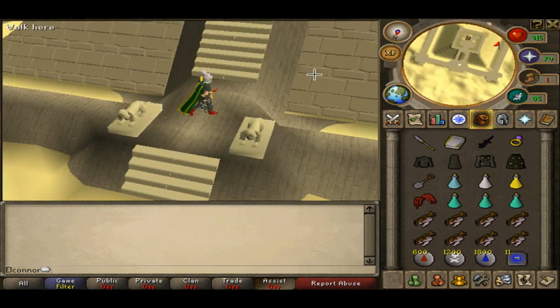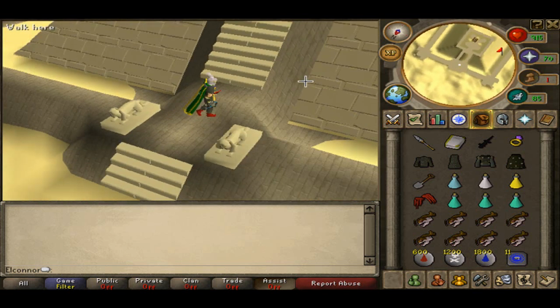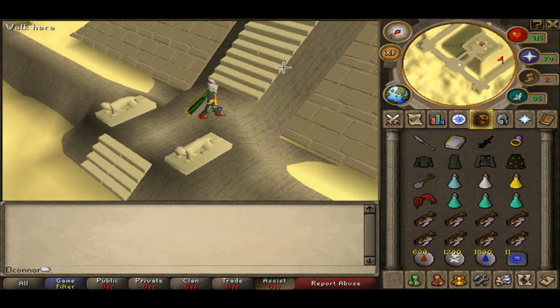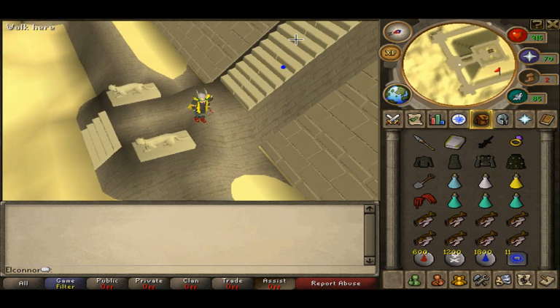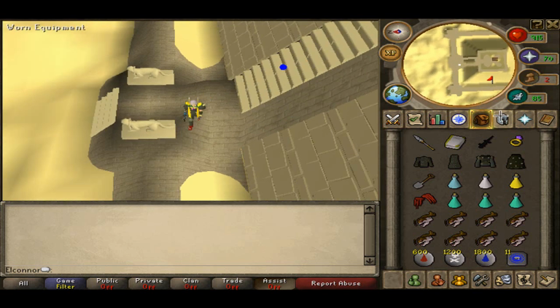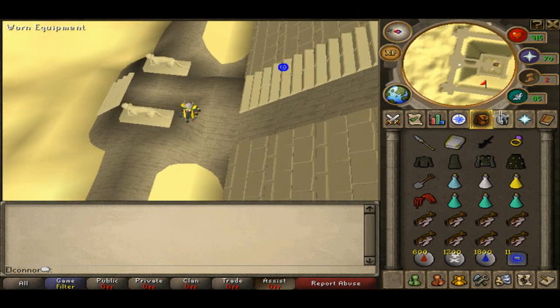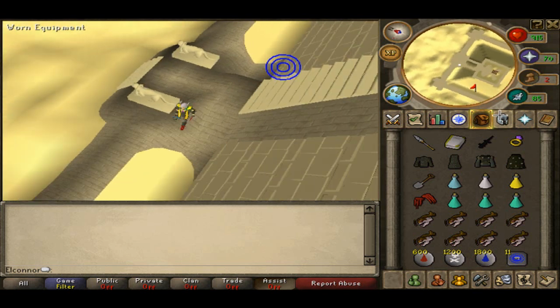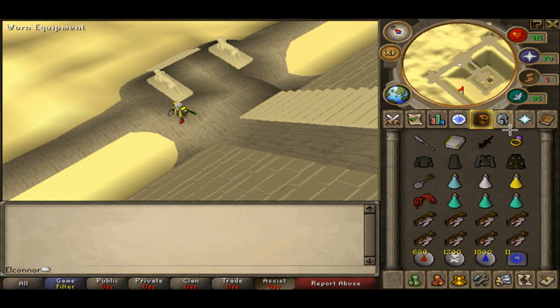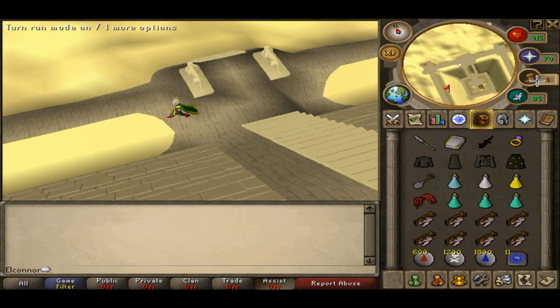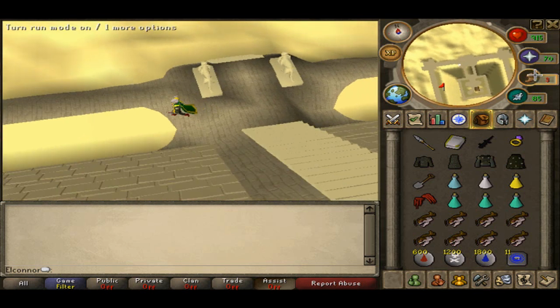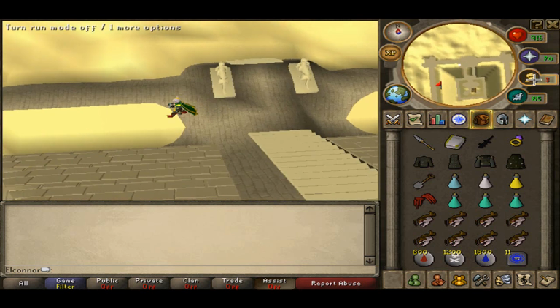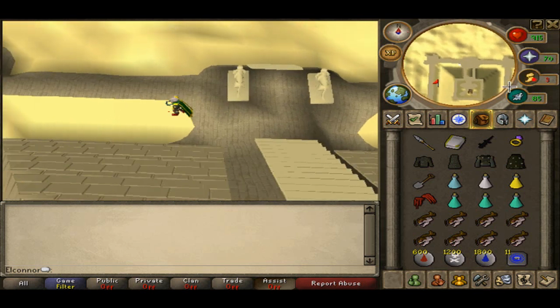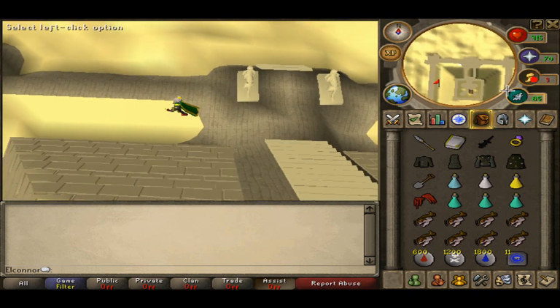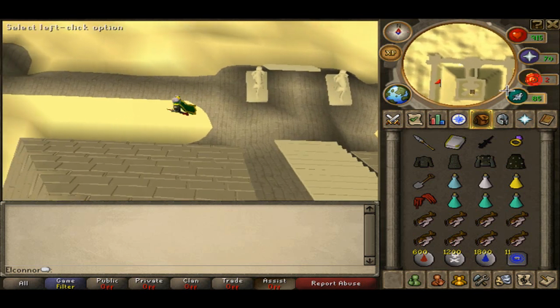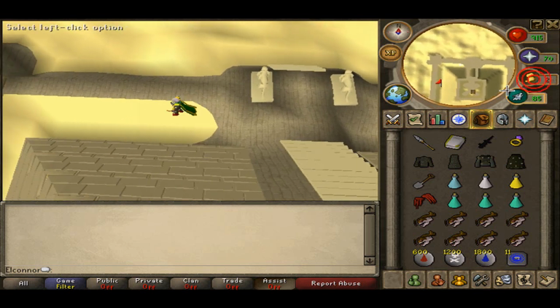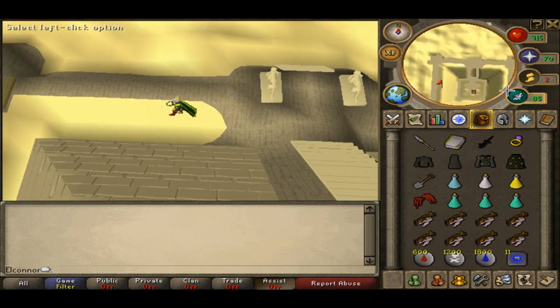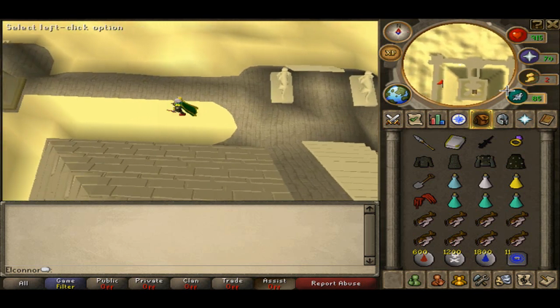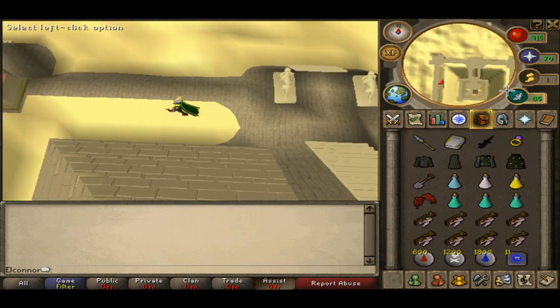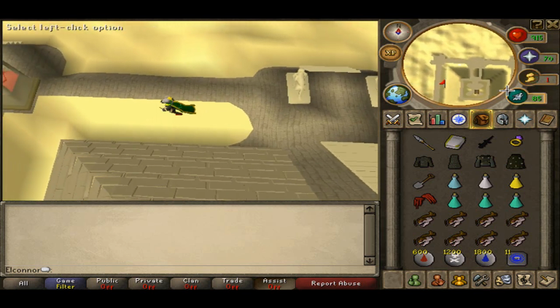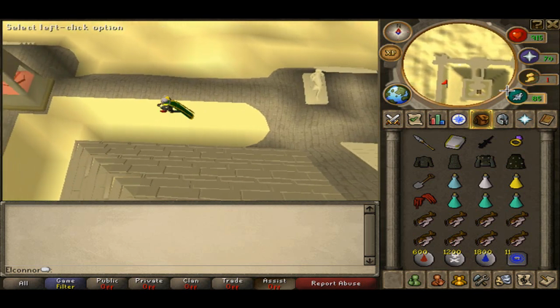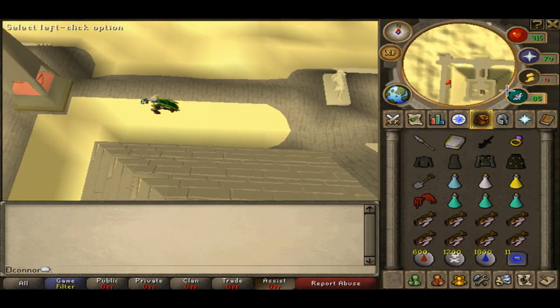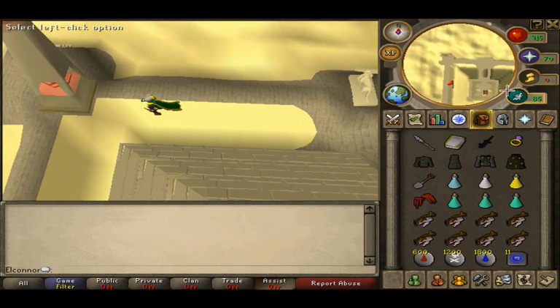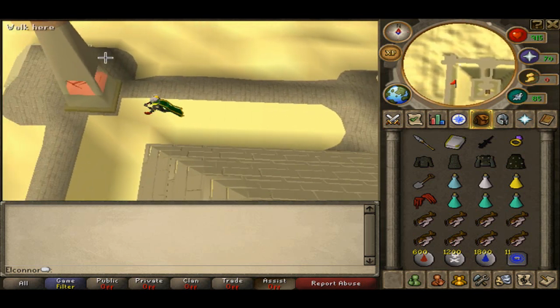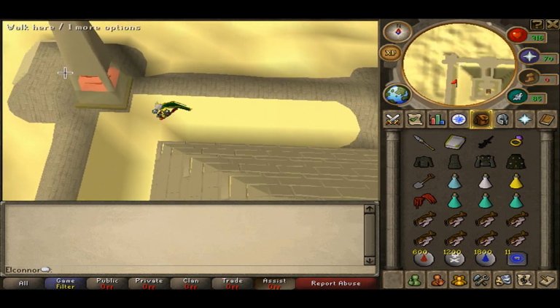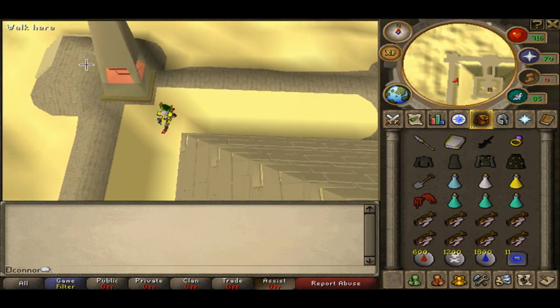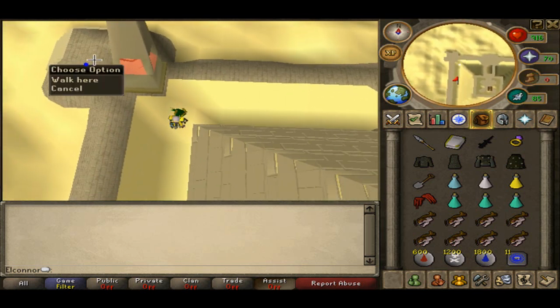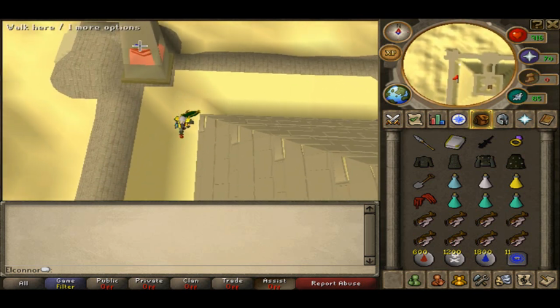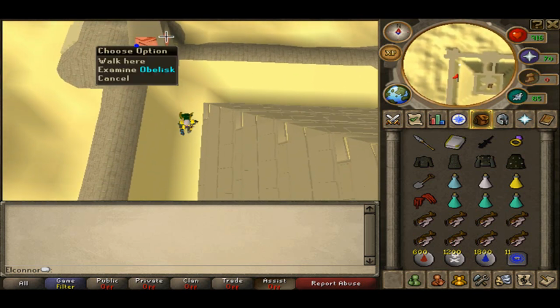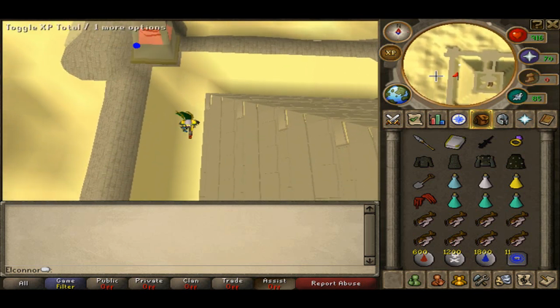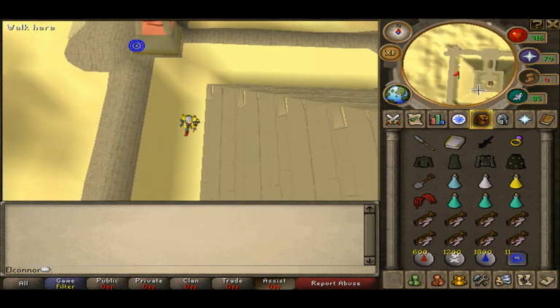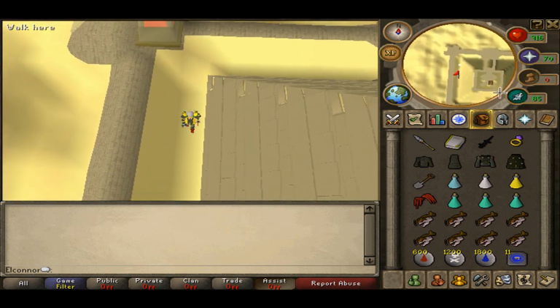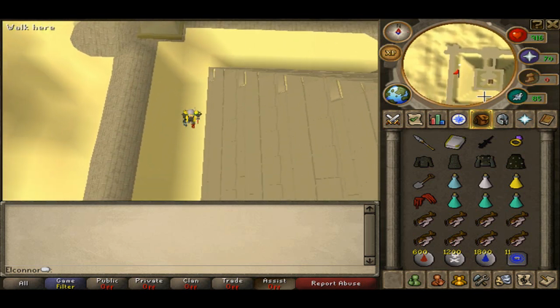Once you get to the Pyramid, you just go all the way around to the back — basically you're using the back entrance.